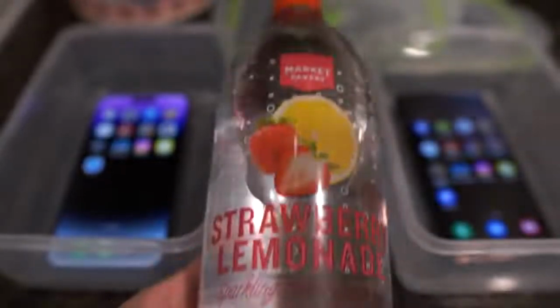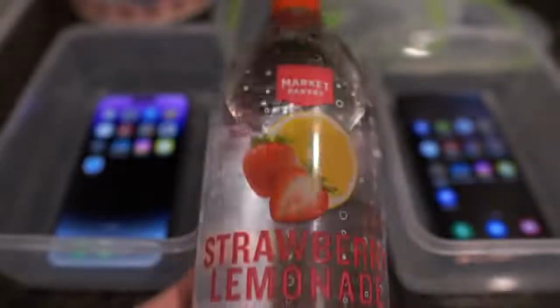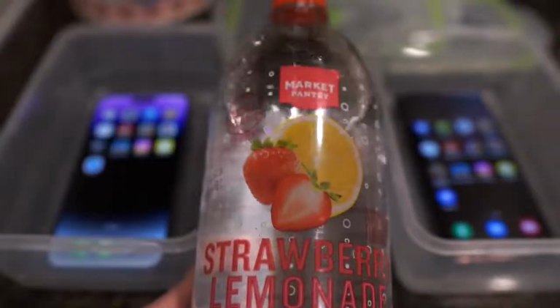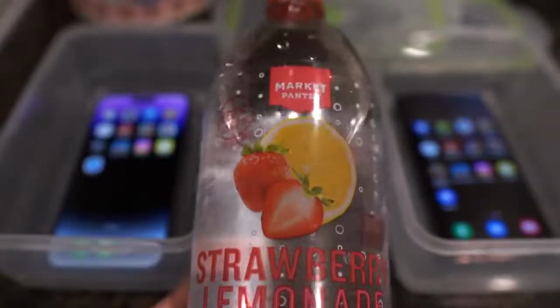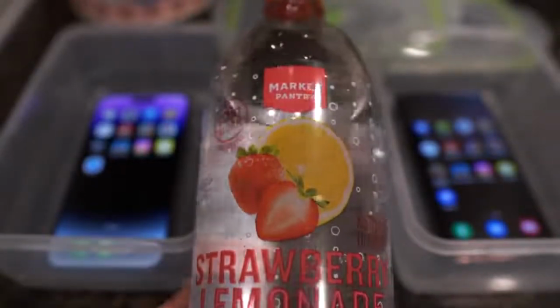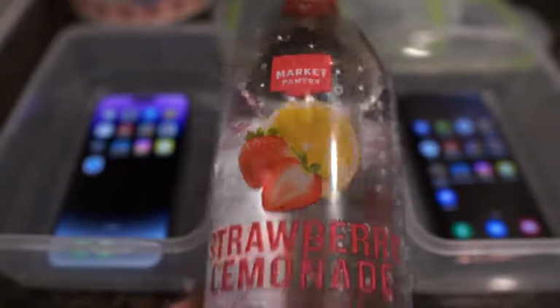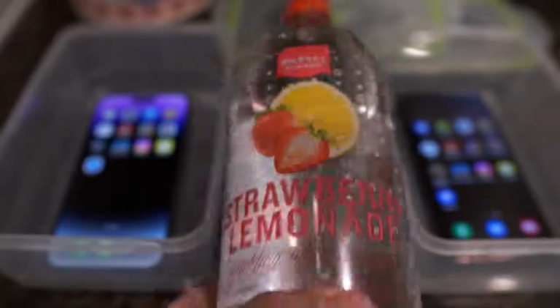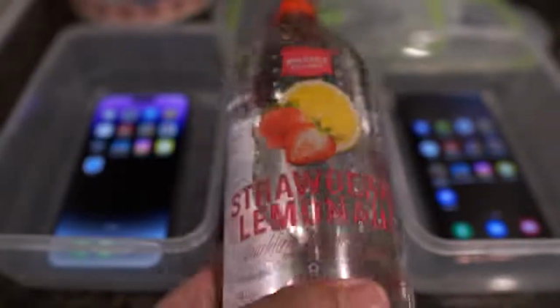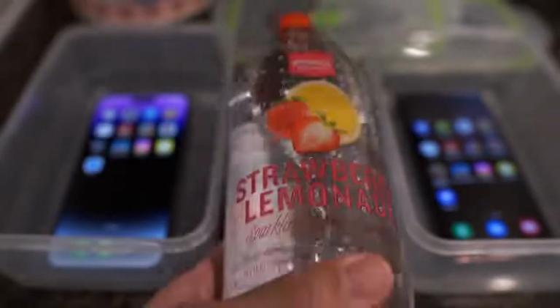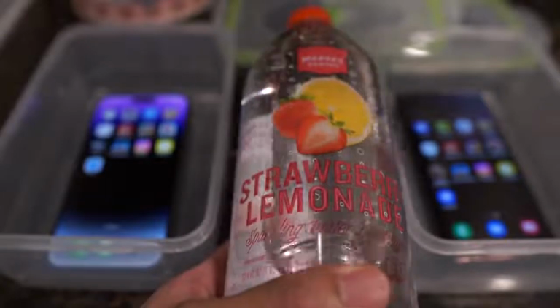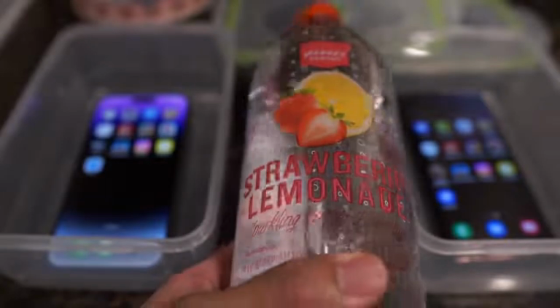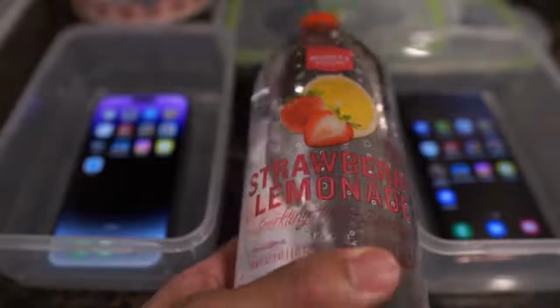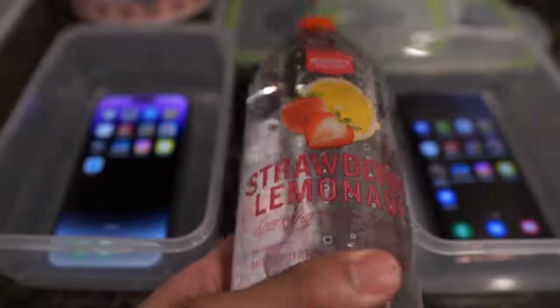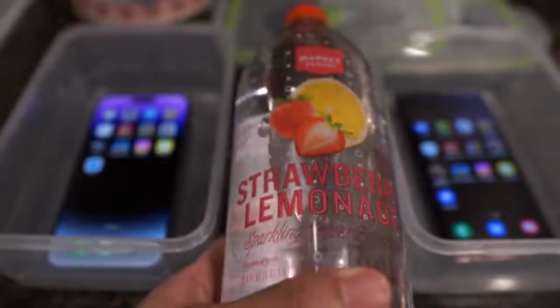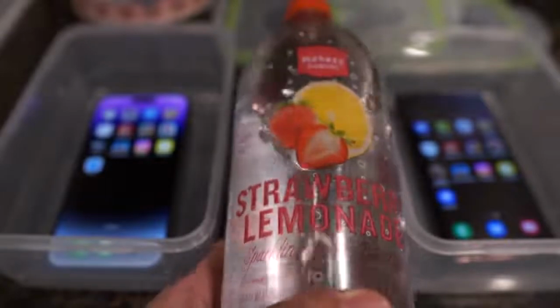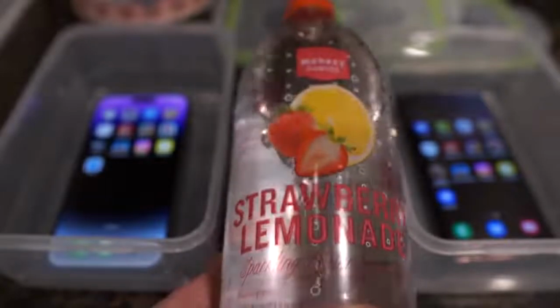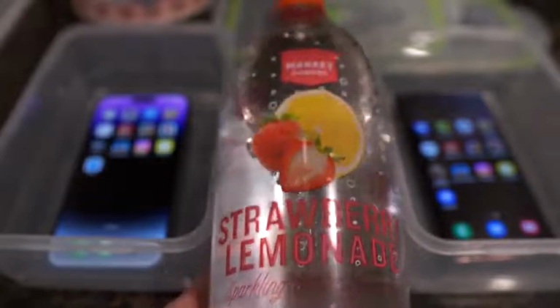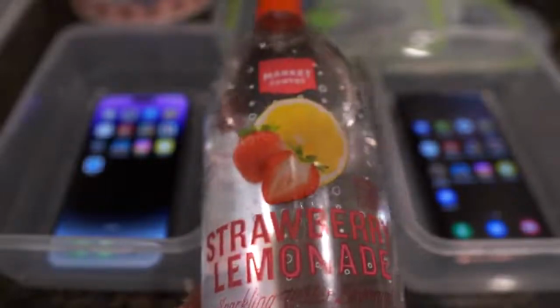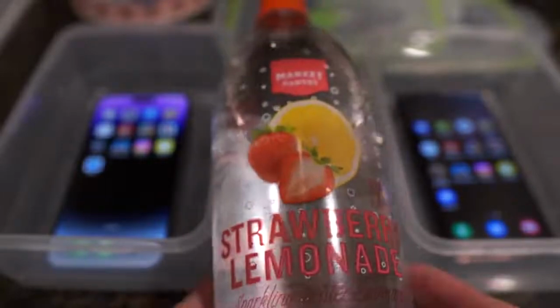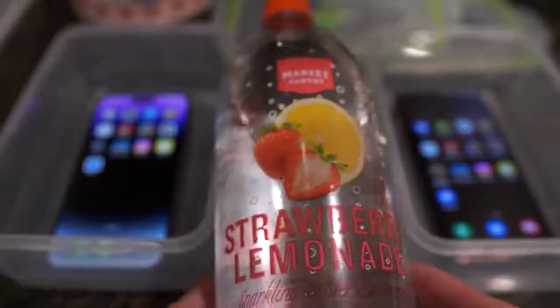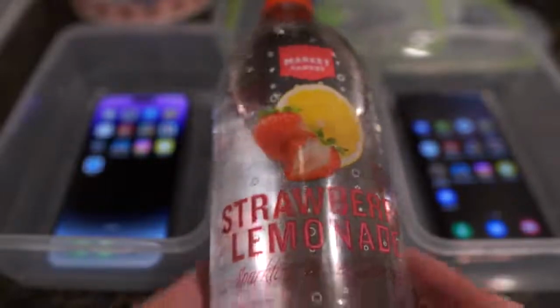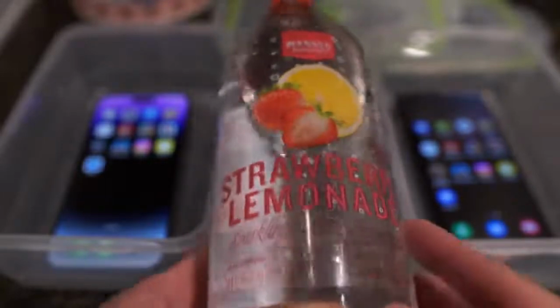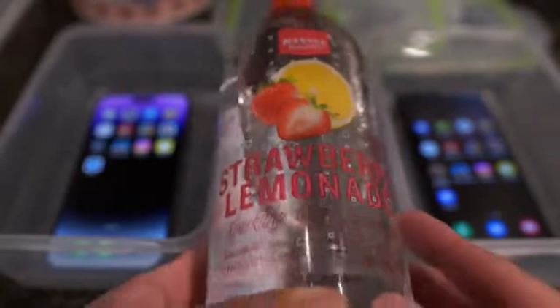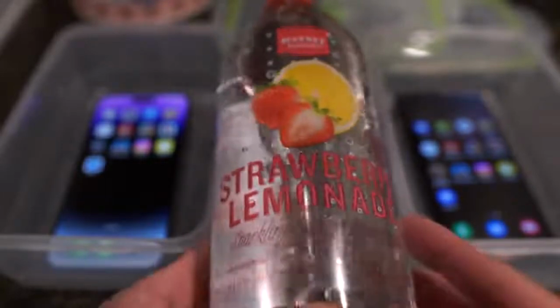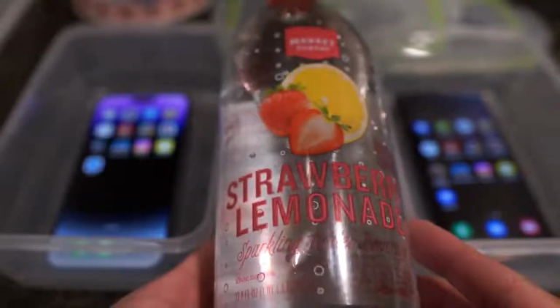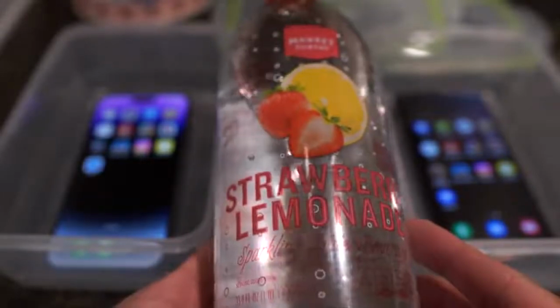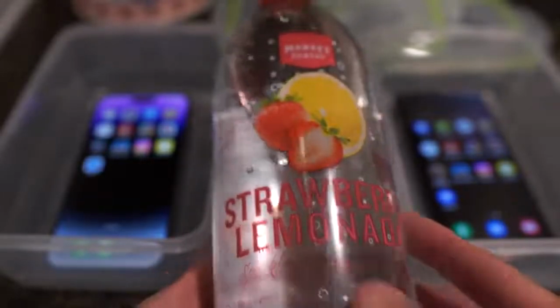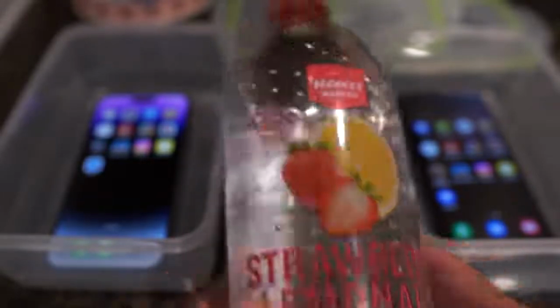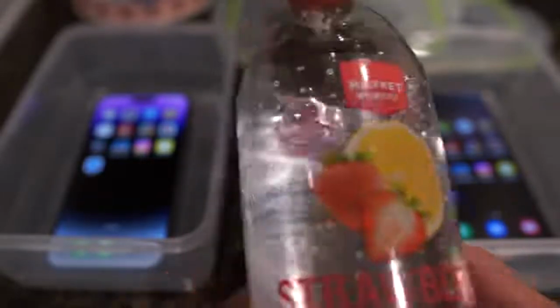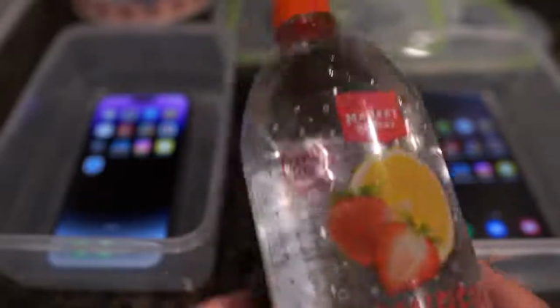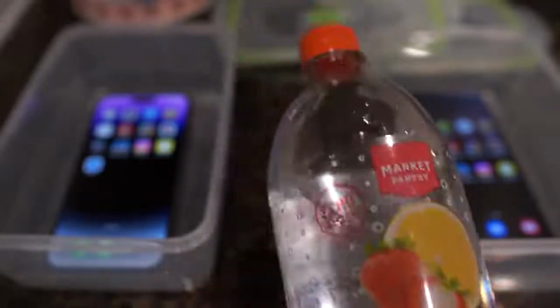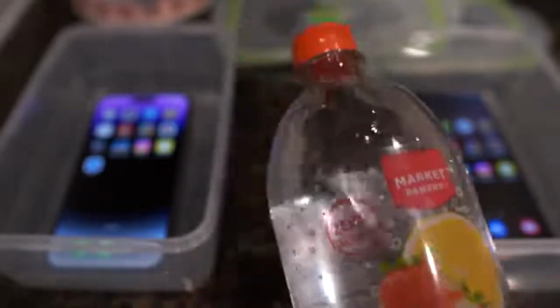And then tomorrow I'll see if the phones survive. All right, without further delay, let's just get started.